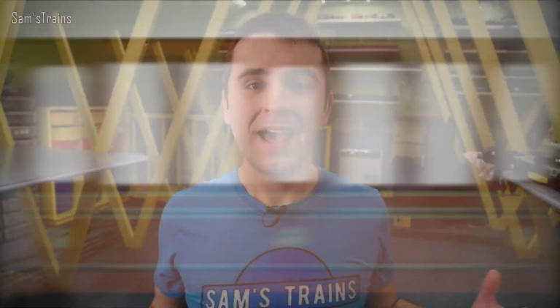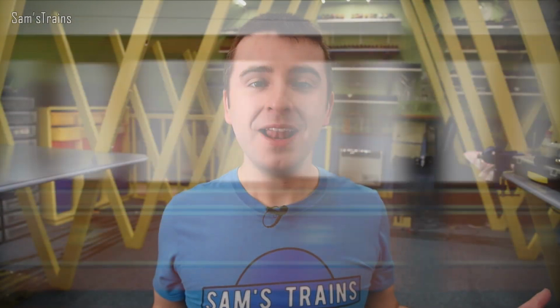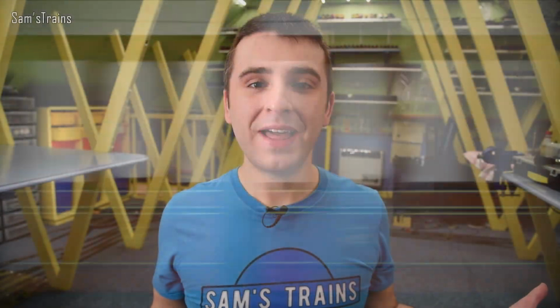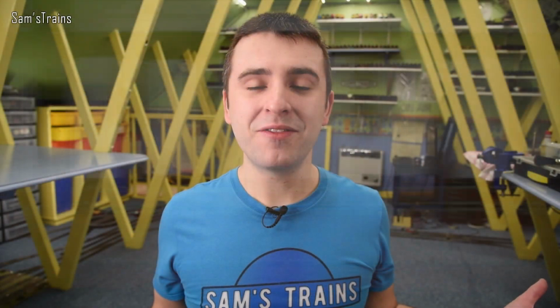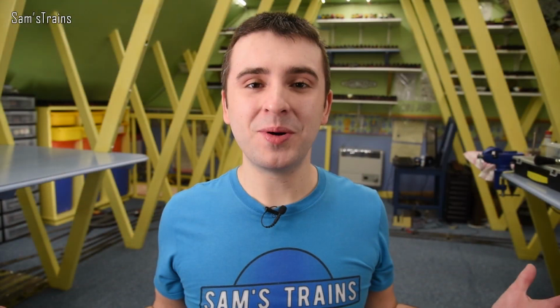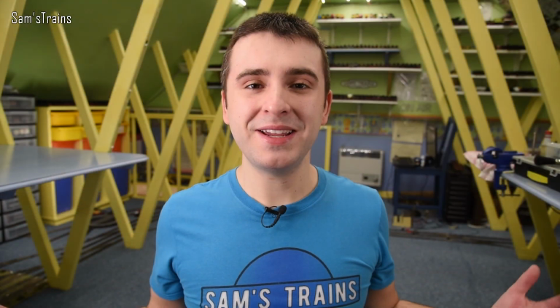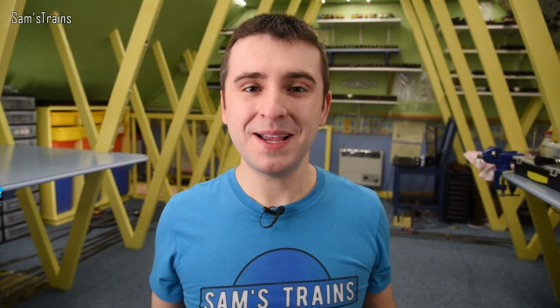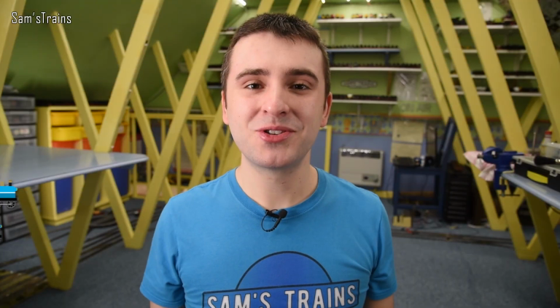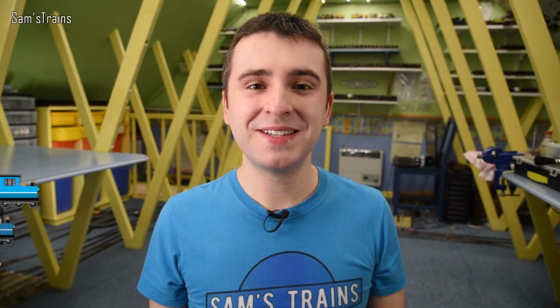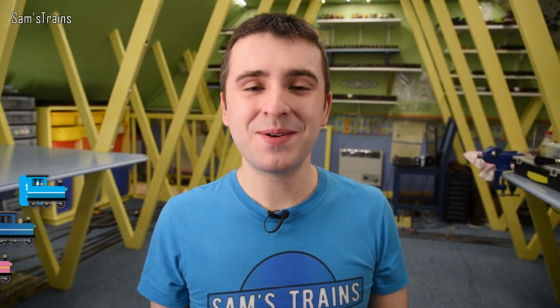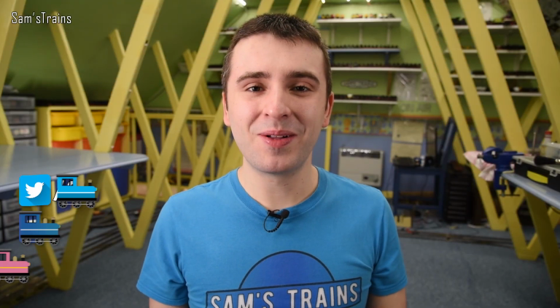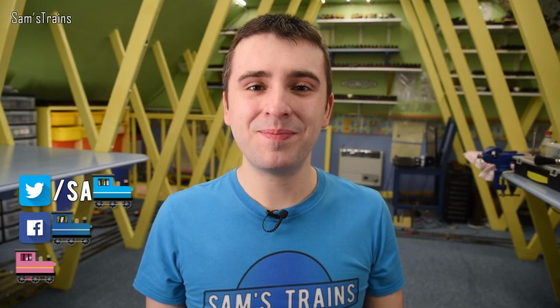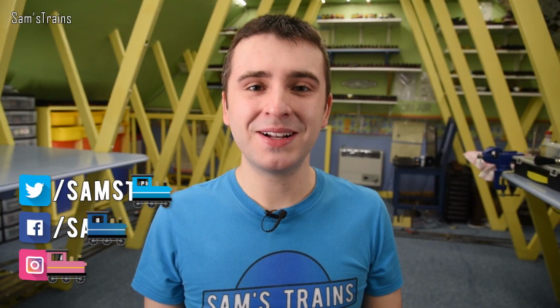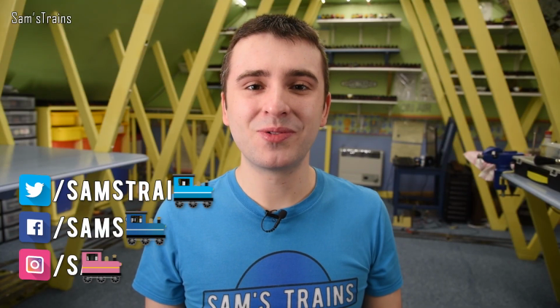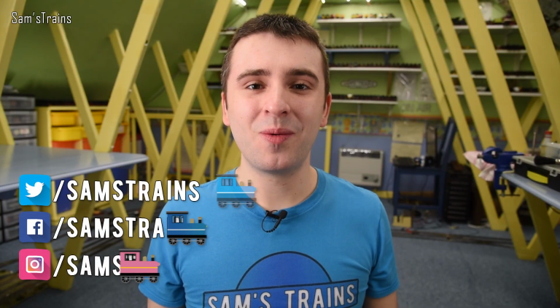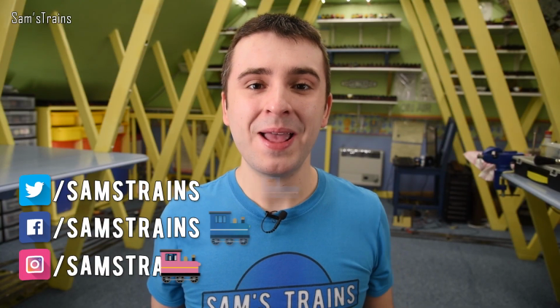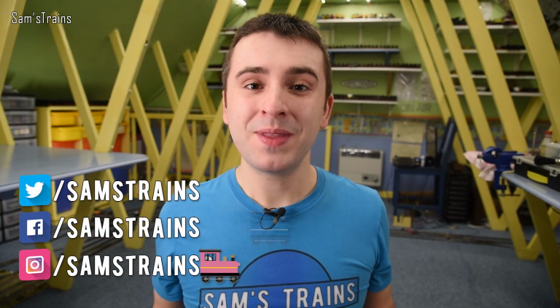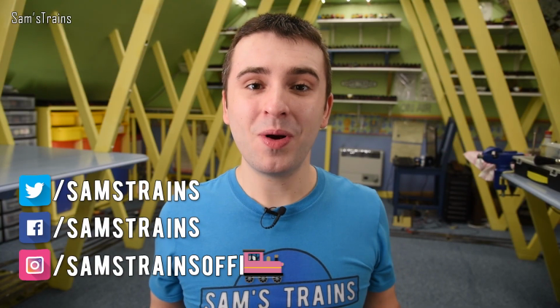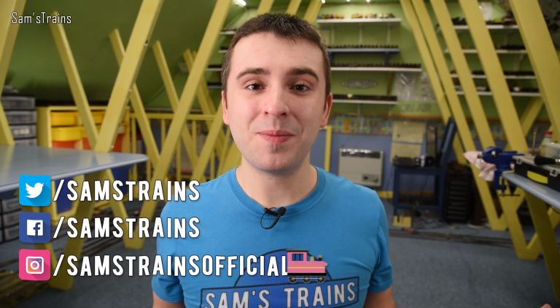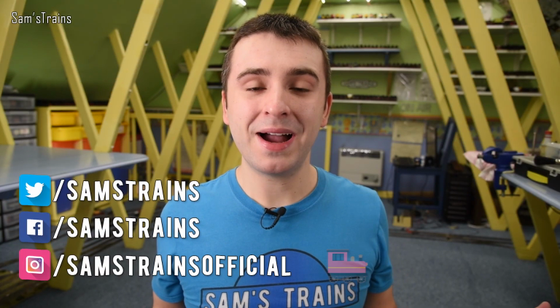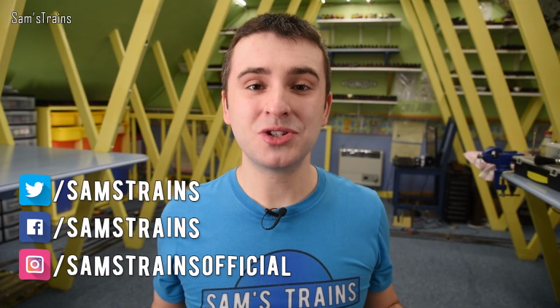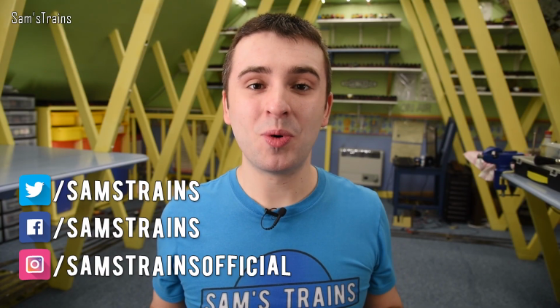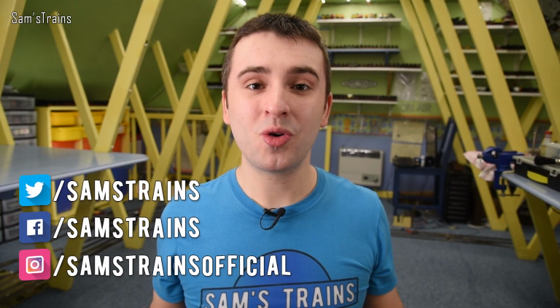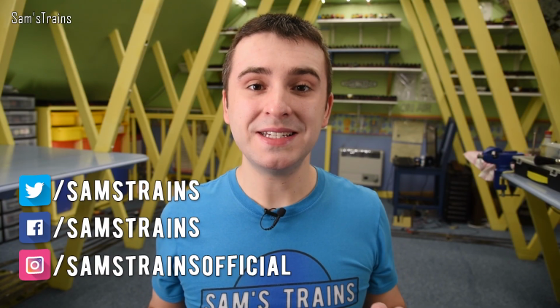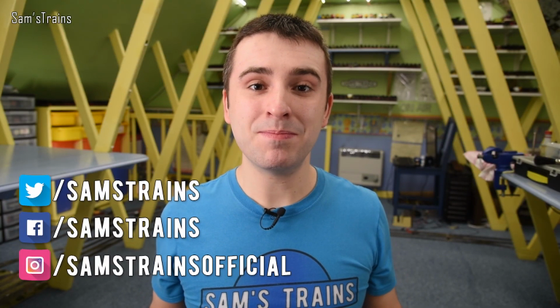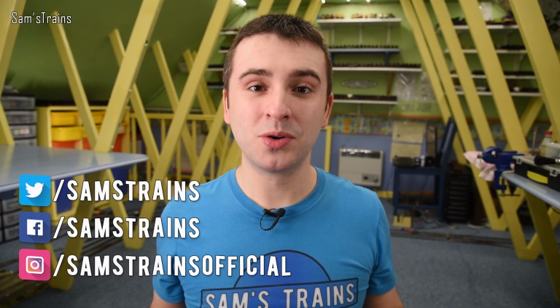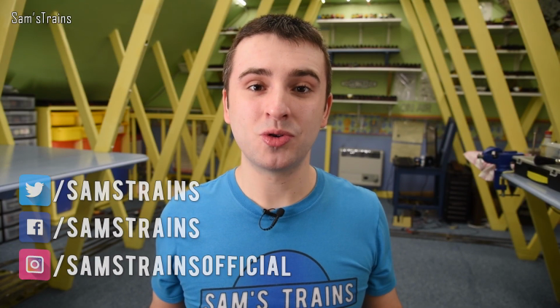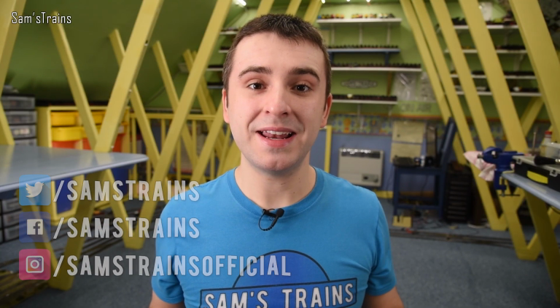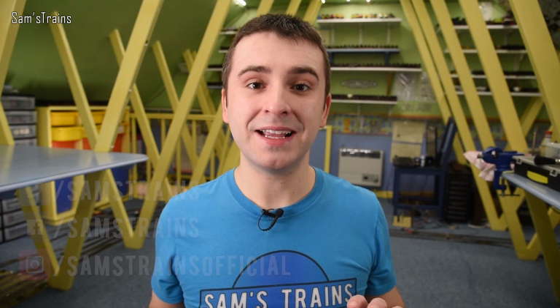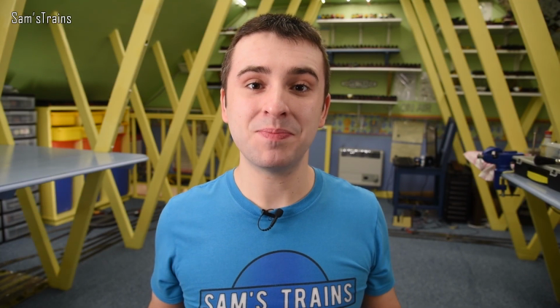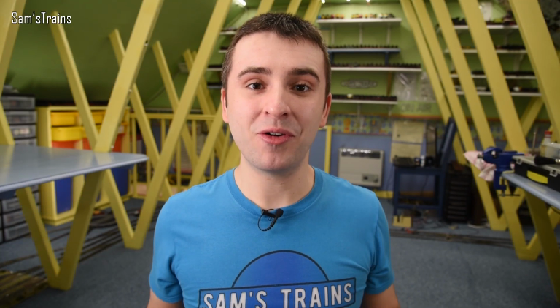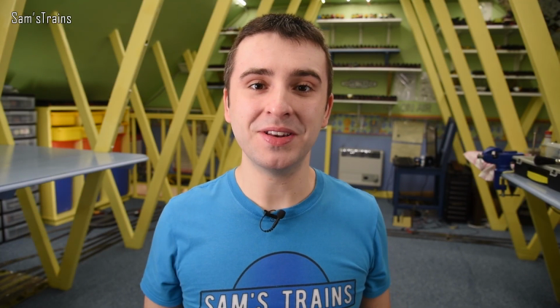Hello there everybody, Sam's Trains here, welcome back to the railway and welcome back to some more crazy model train experiments.